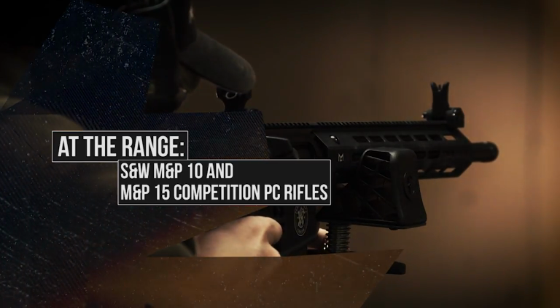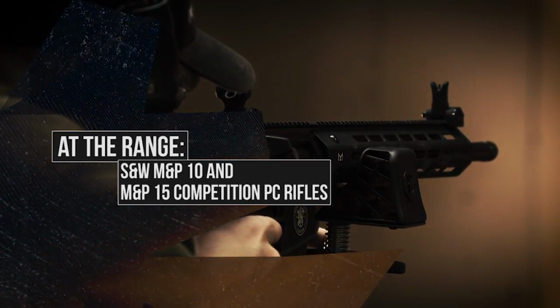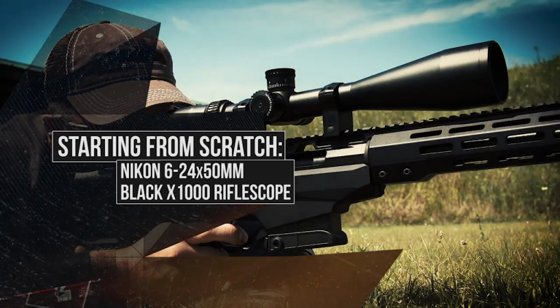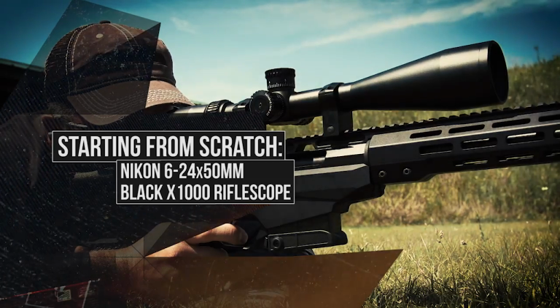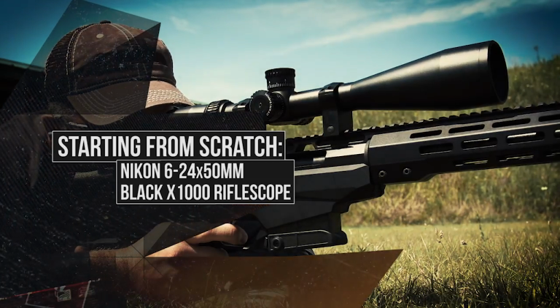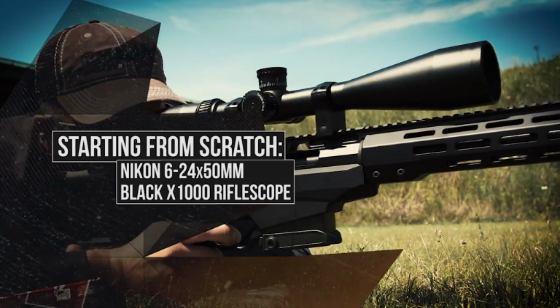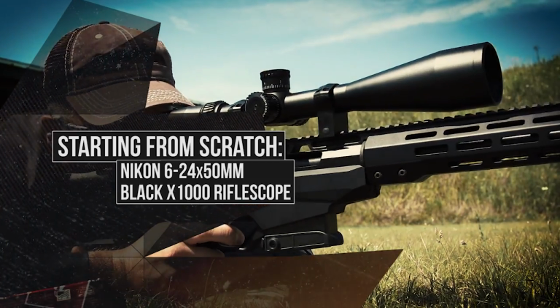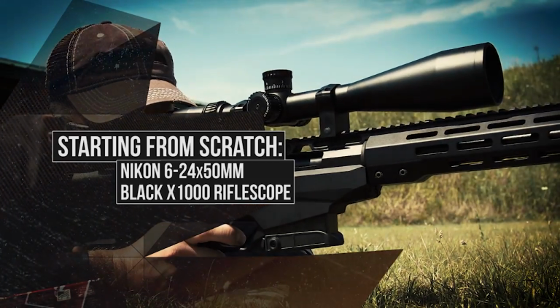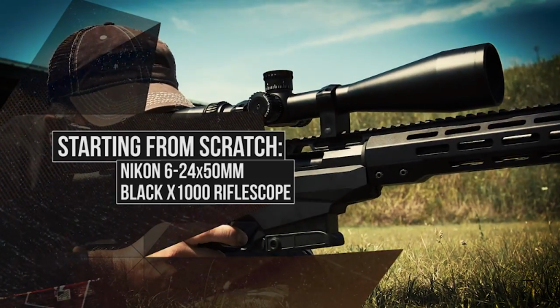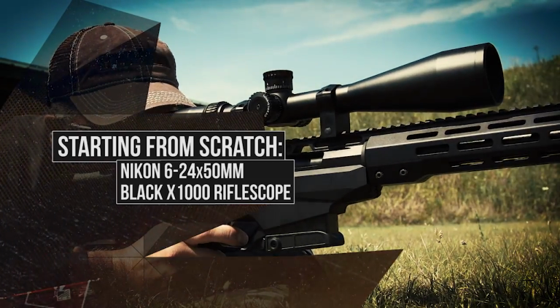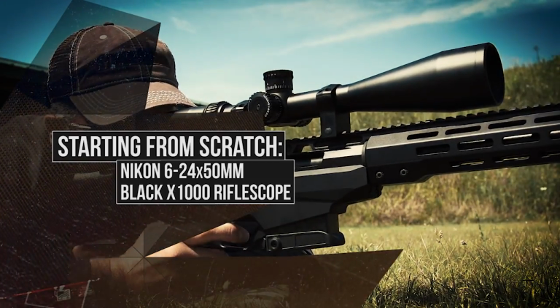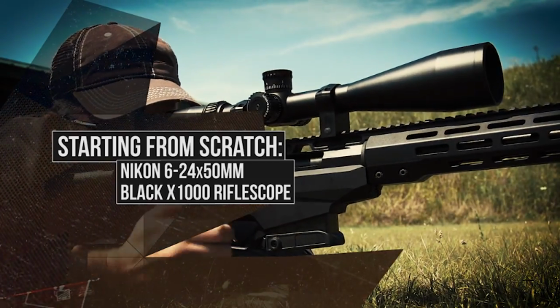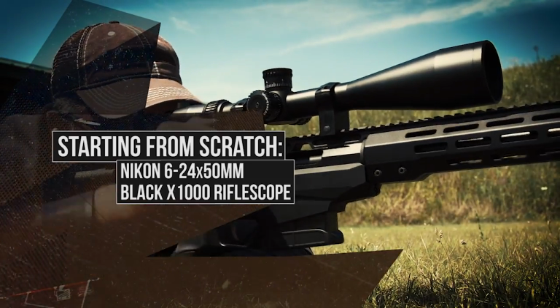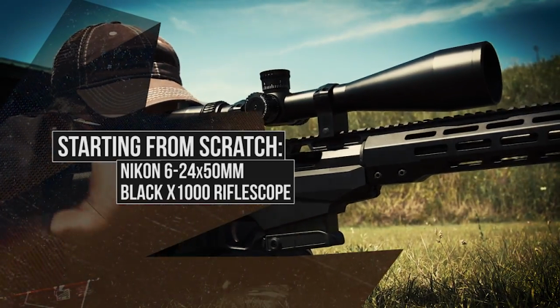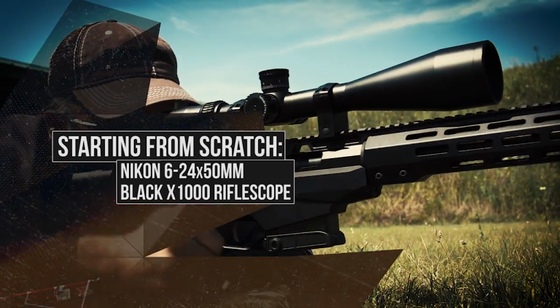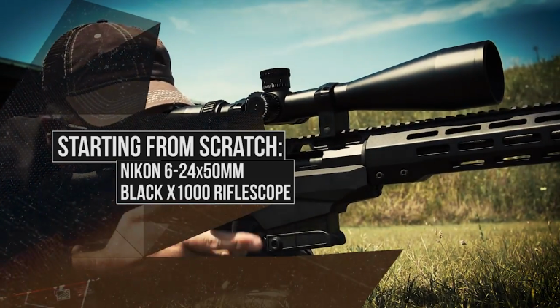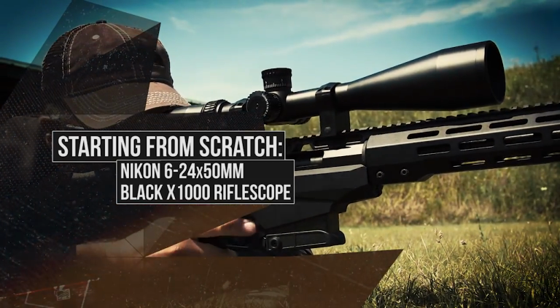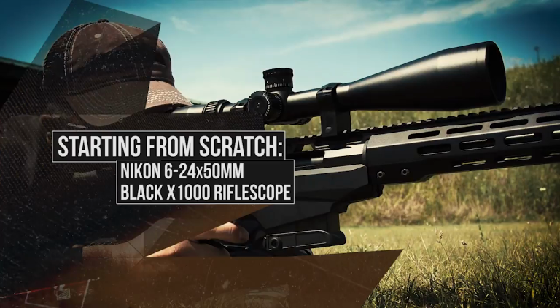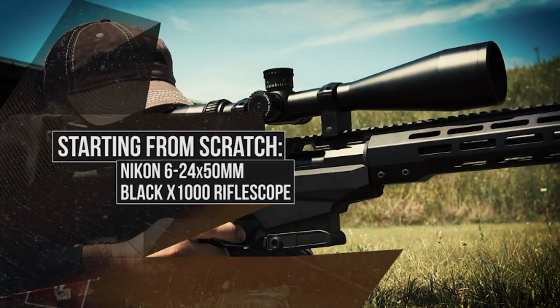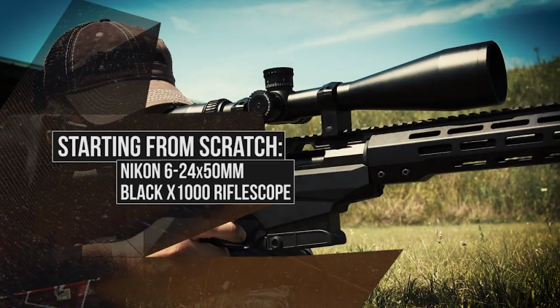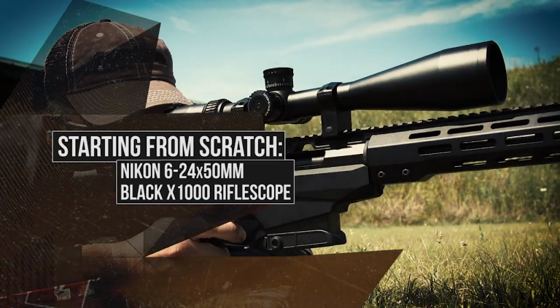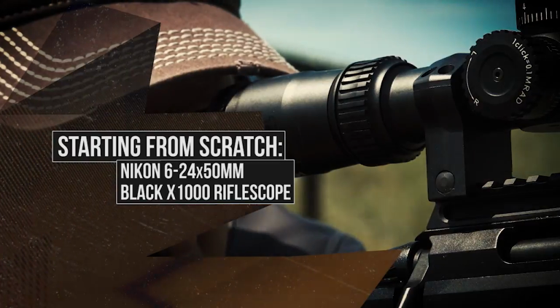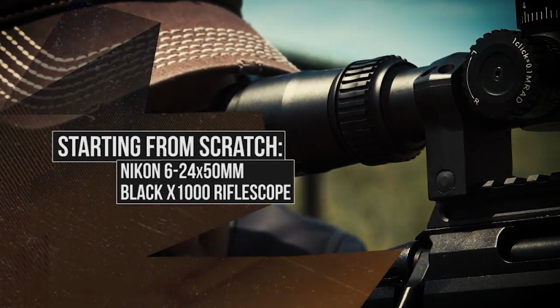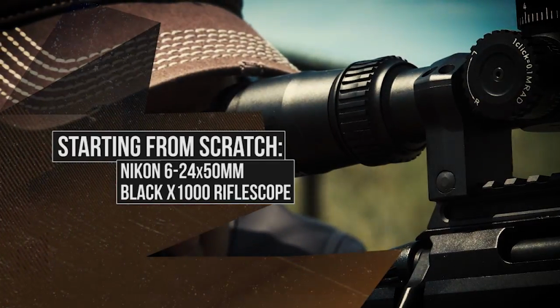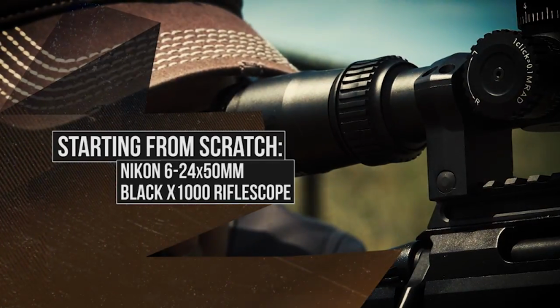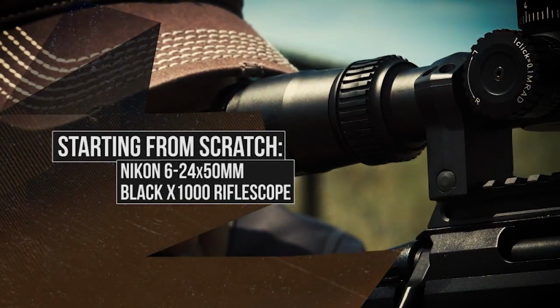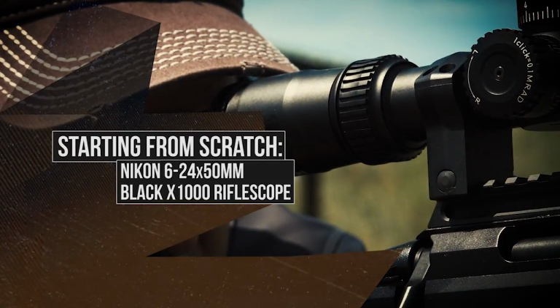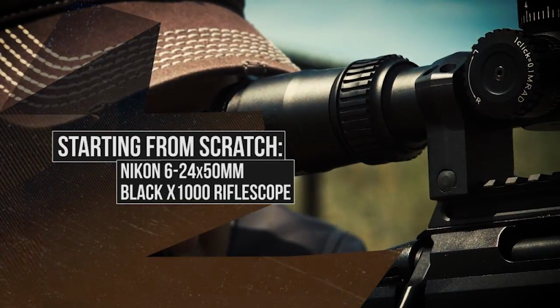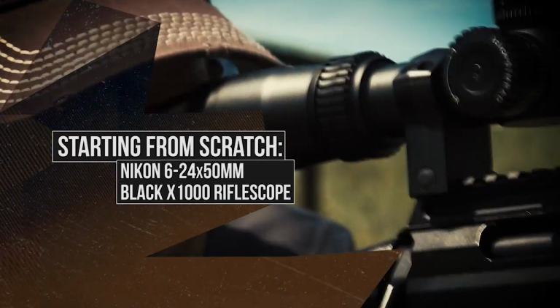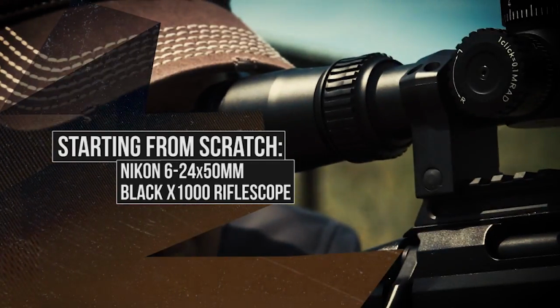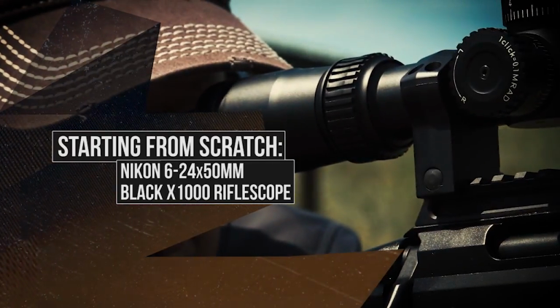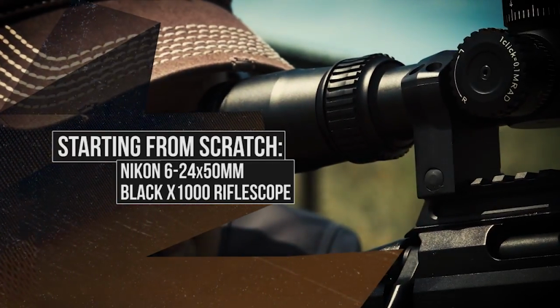Starting from scratch, we're going to start from scratch with the new Nikon Black 1000, and an insider's look at the inside of a rifle scope.